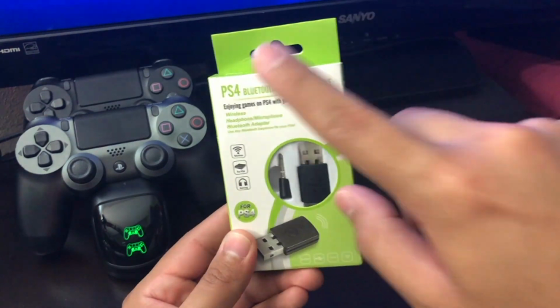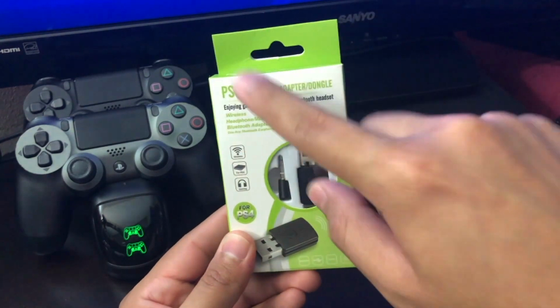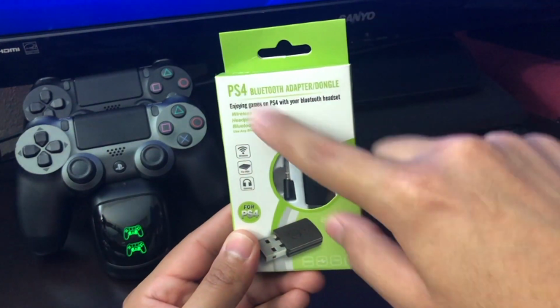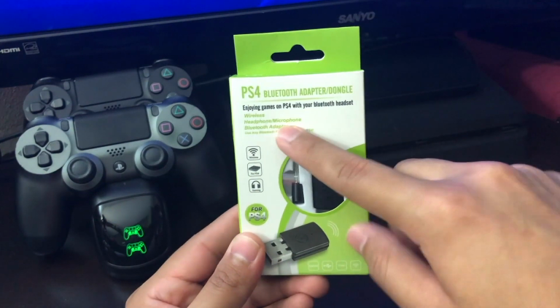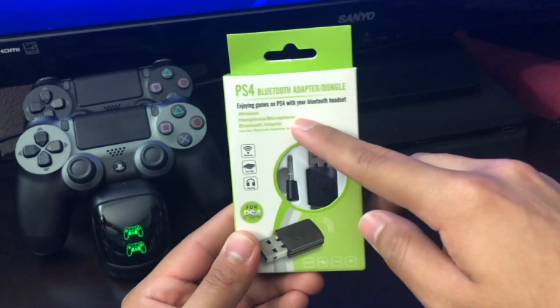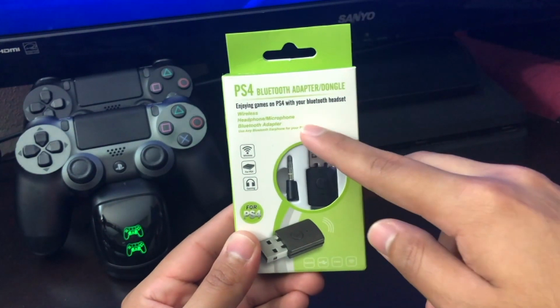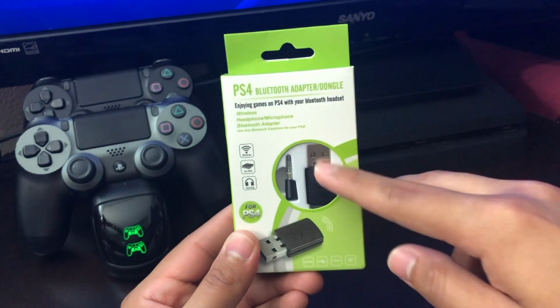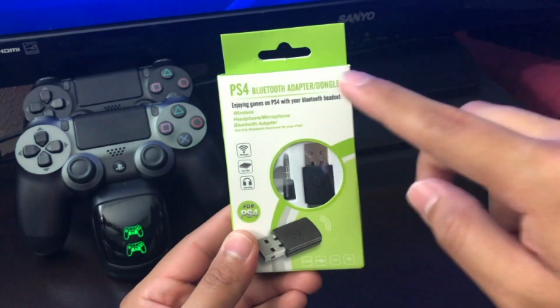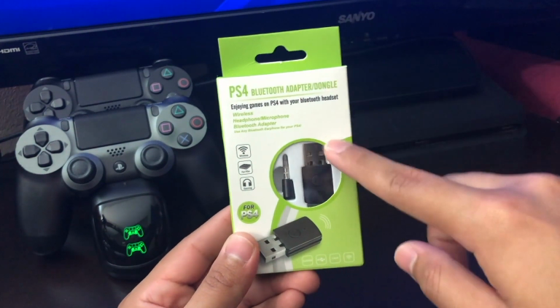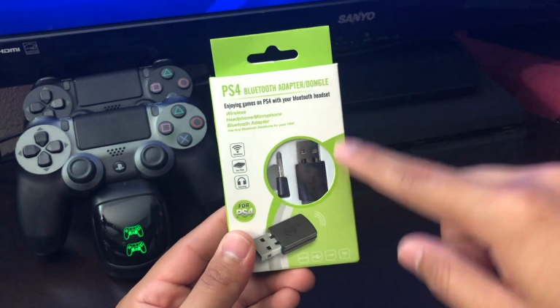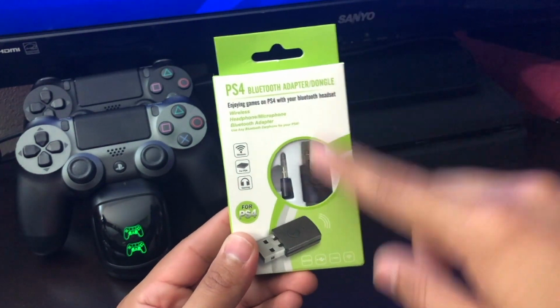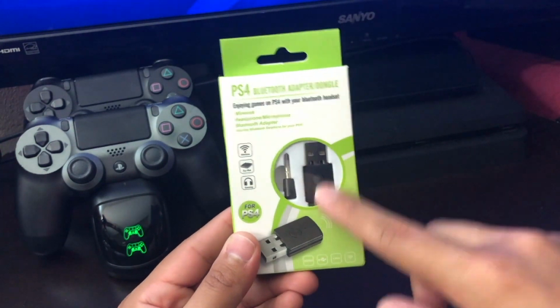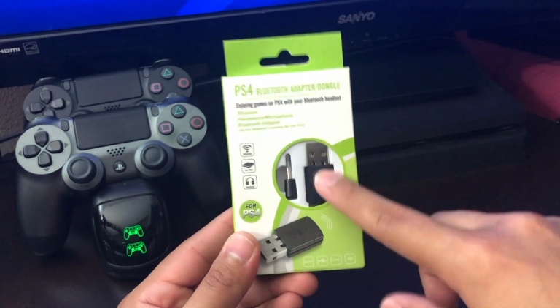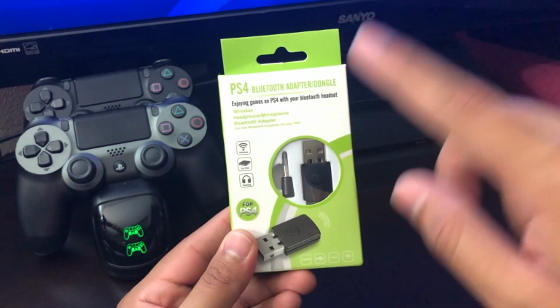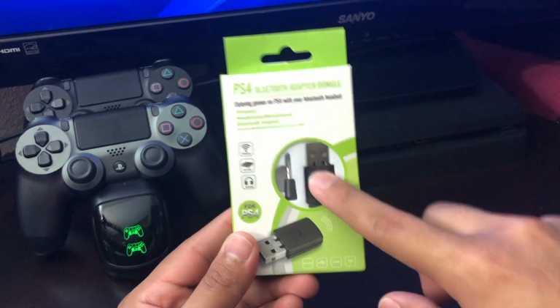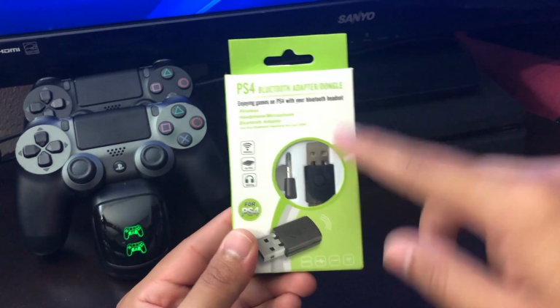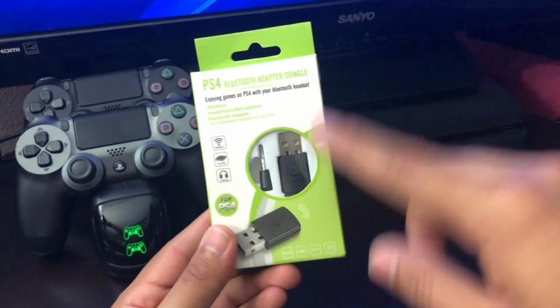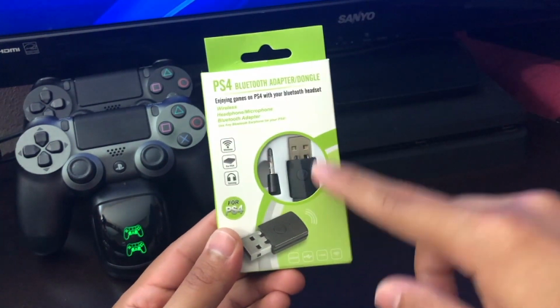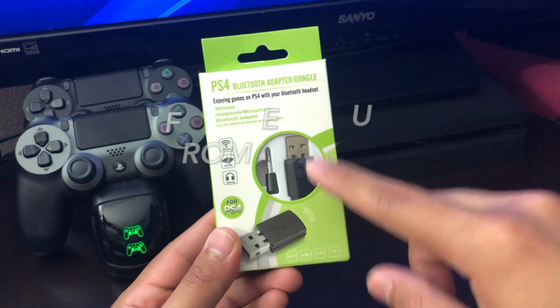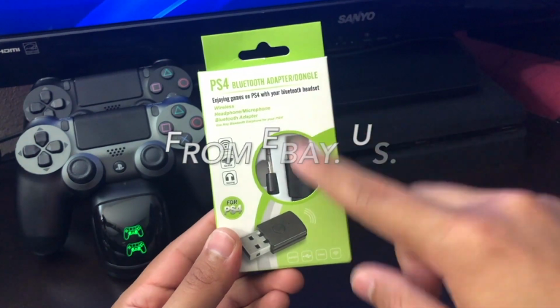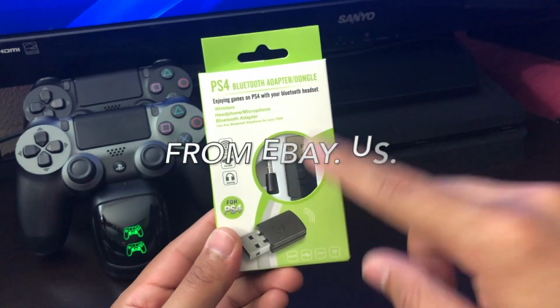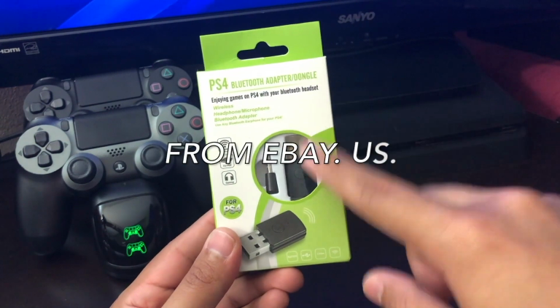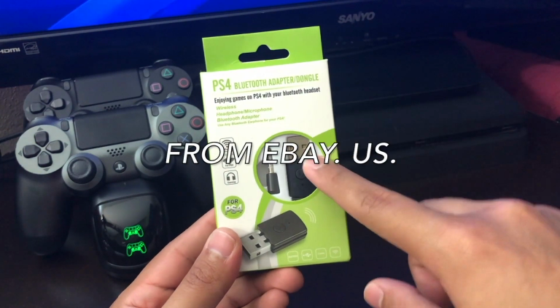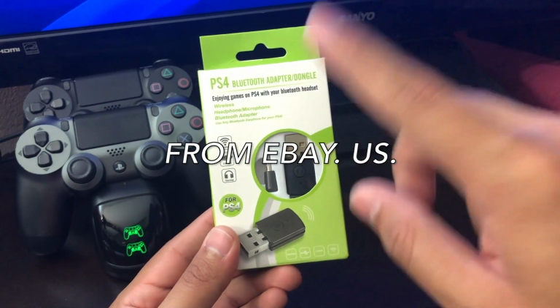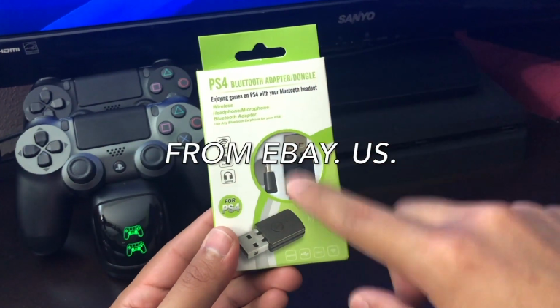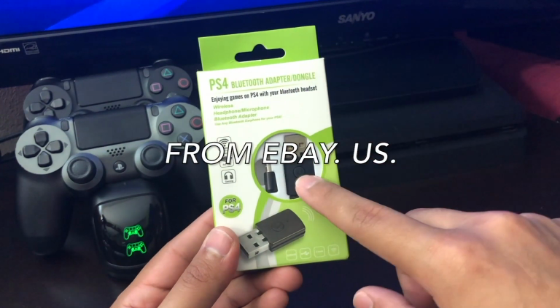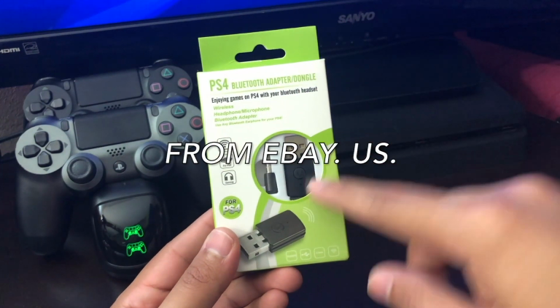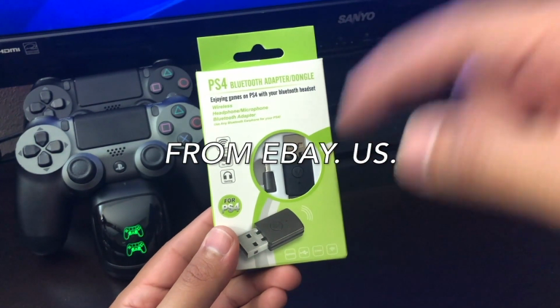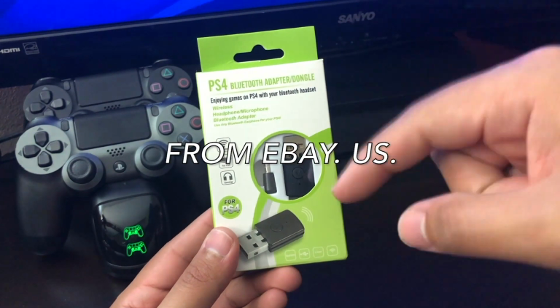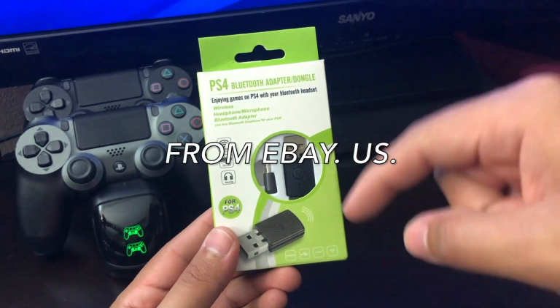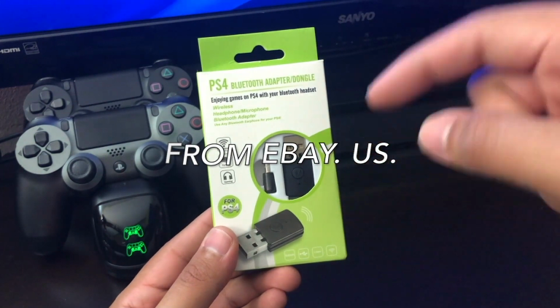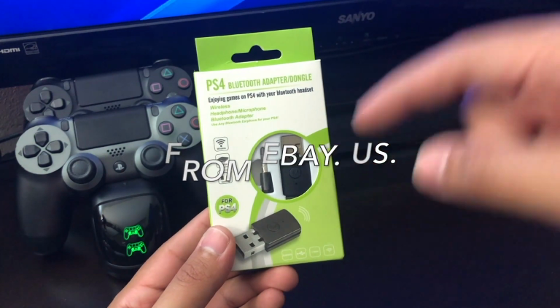This adapter is for the PS4 and costs around $10 or so. I'm going to include the title of this adapter in the description down below.